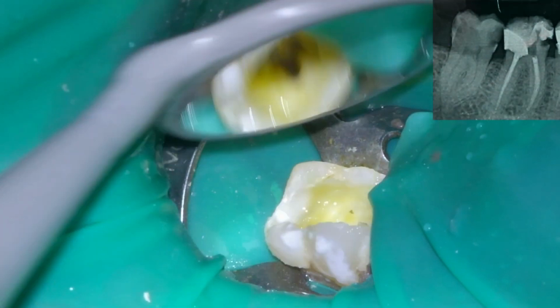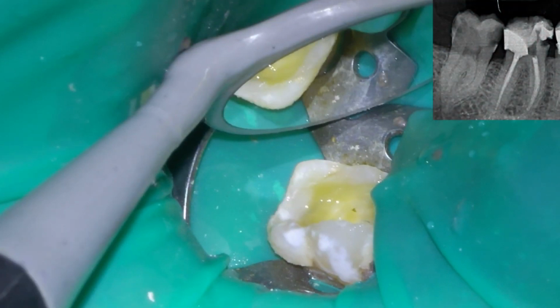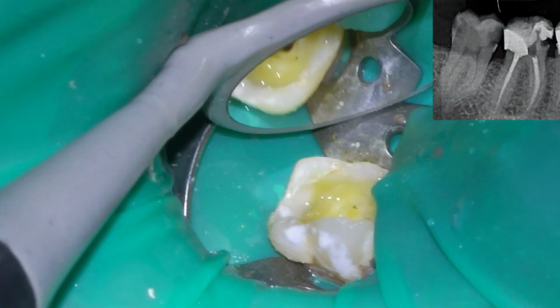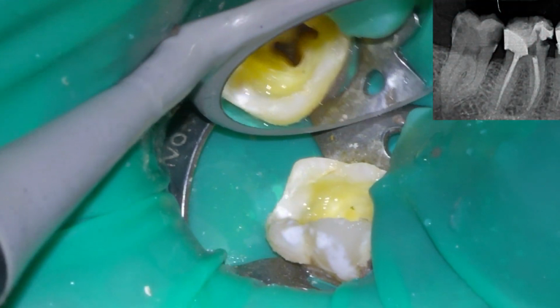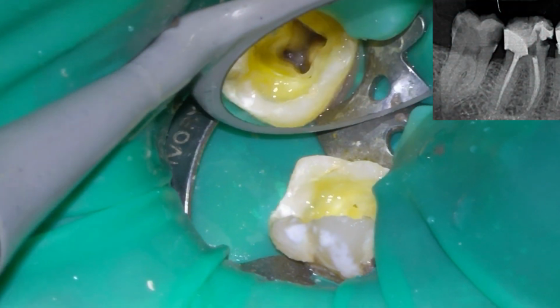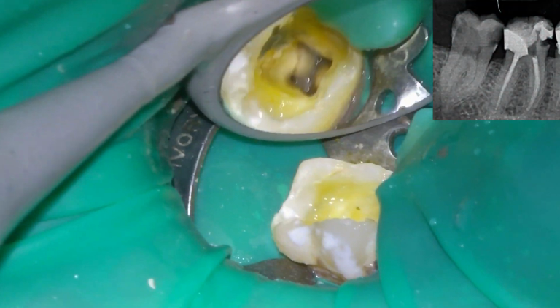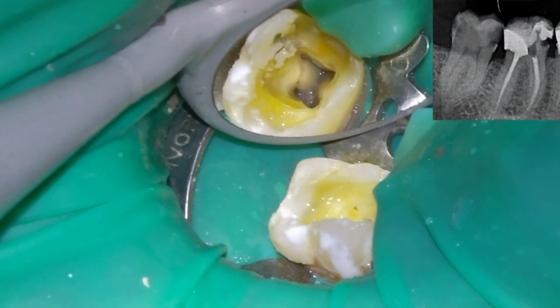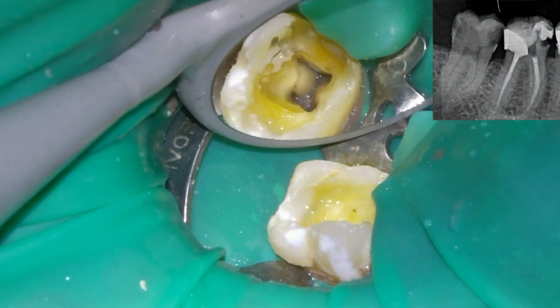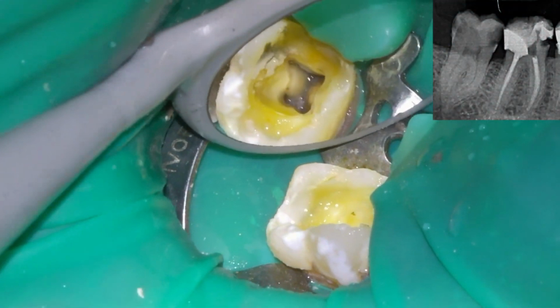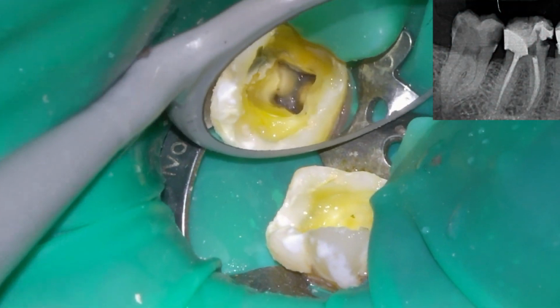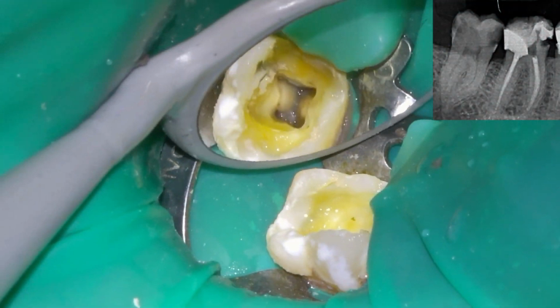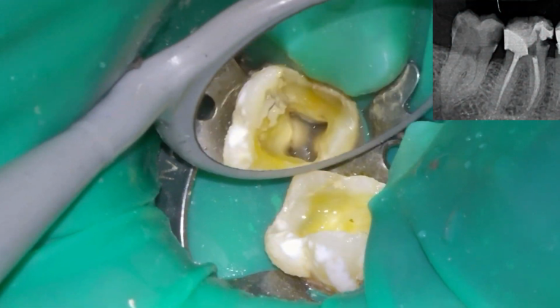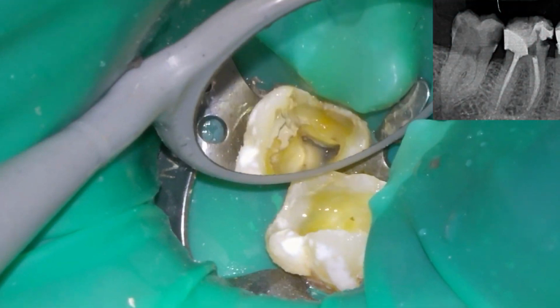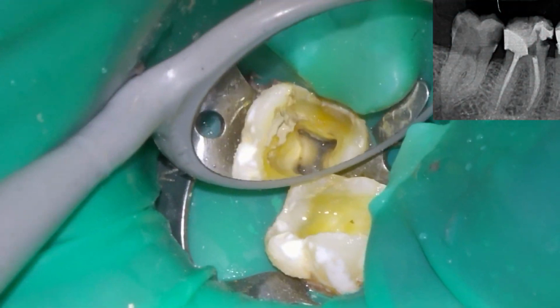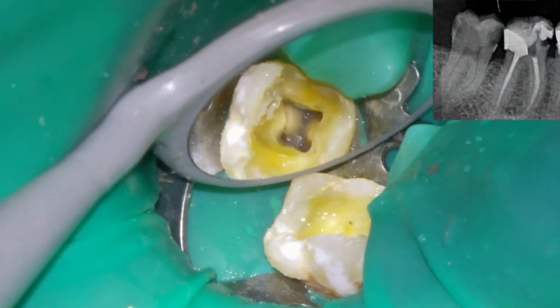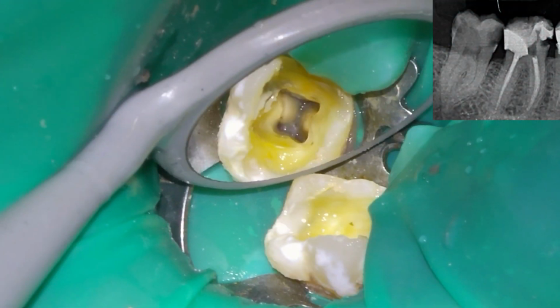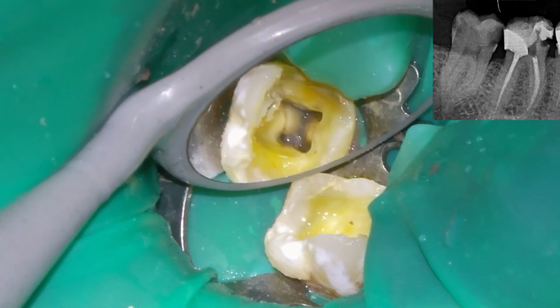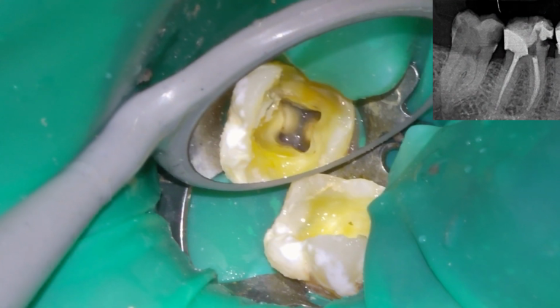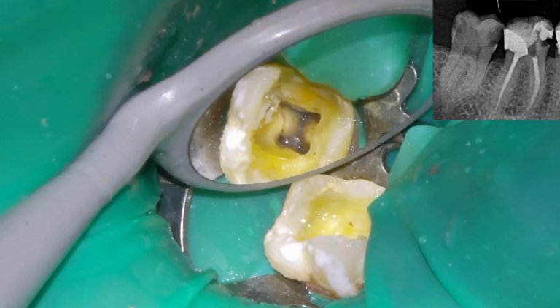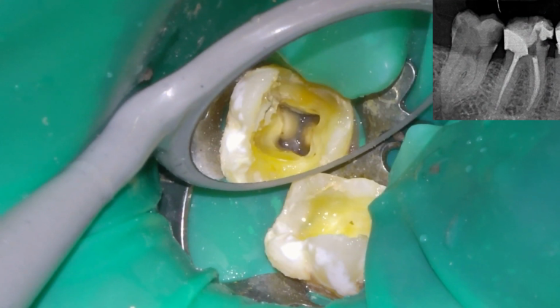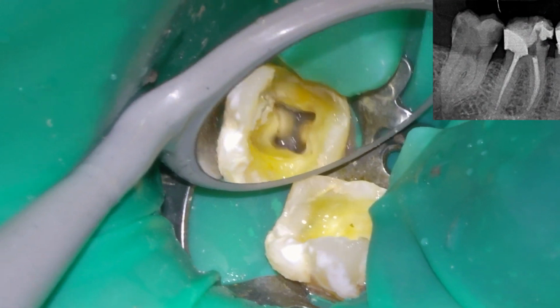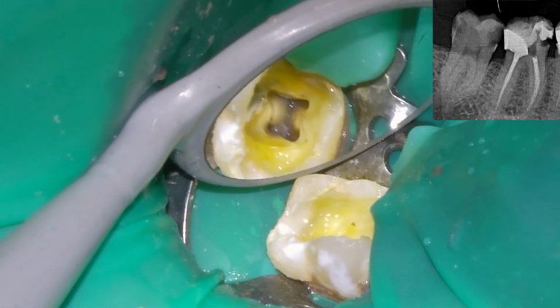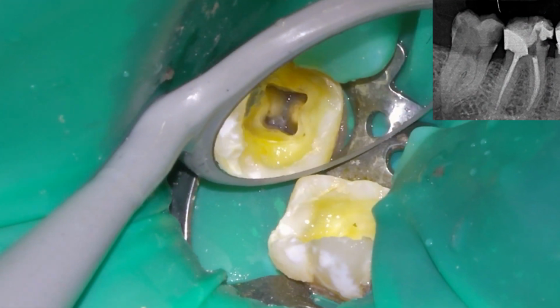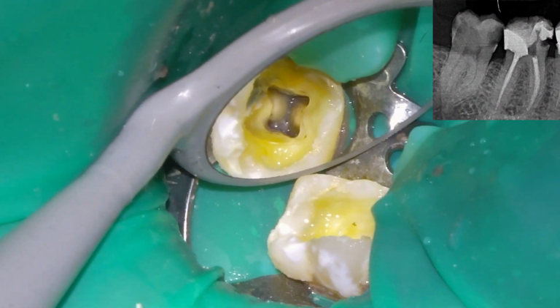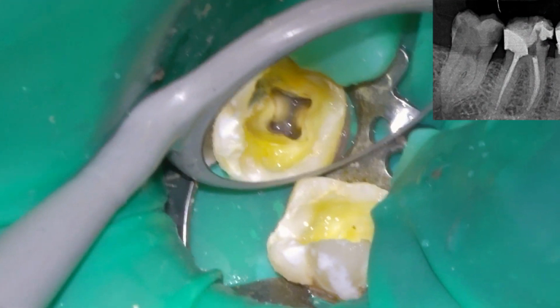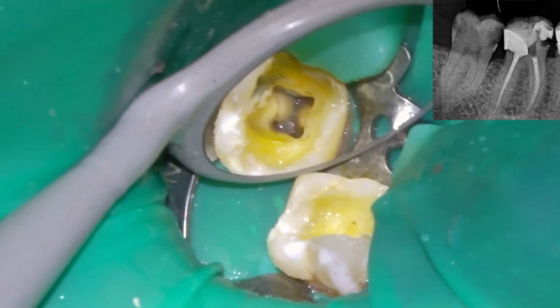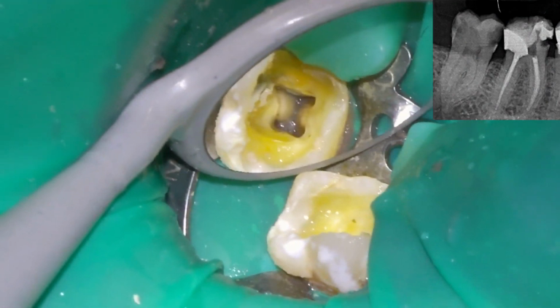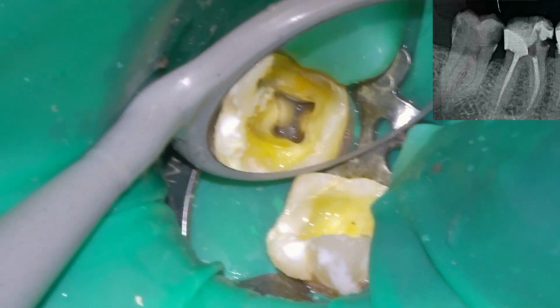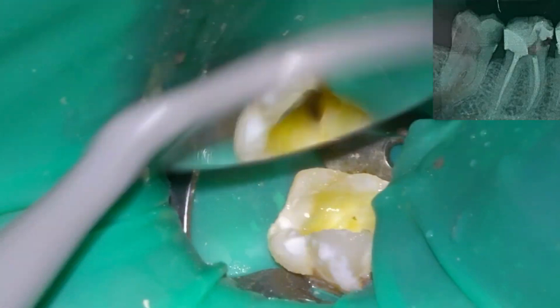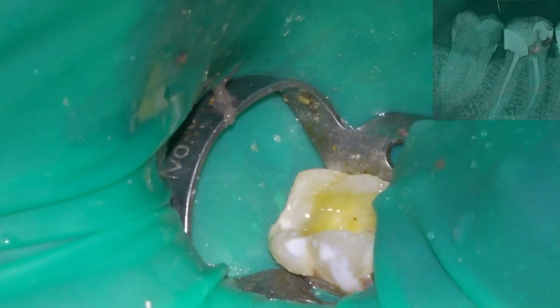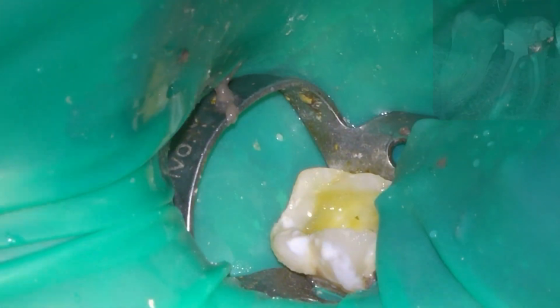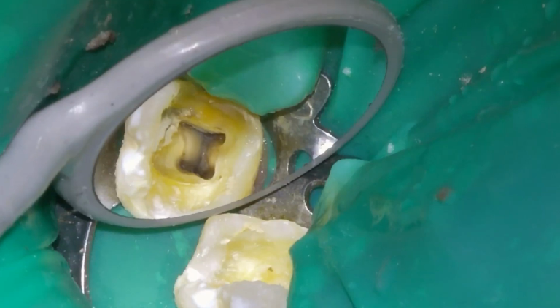Hello everyone. In today's case we have a second molar with a double curvature in the mesial root.